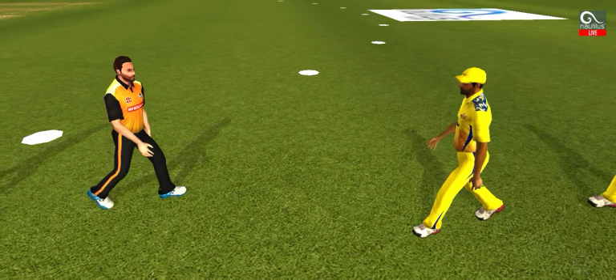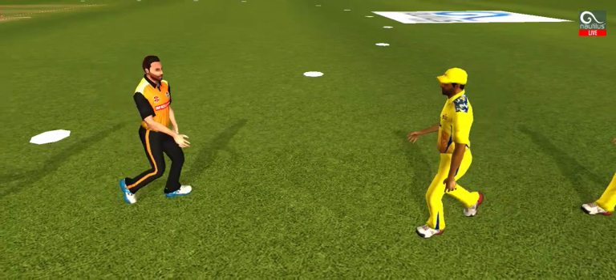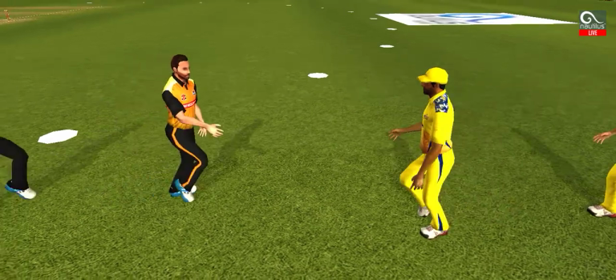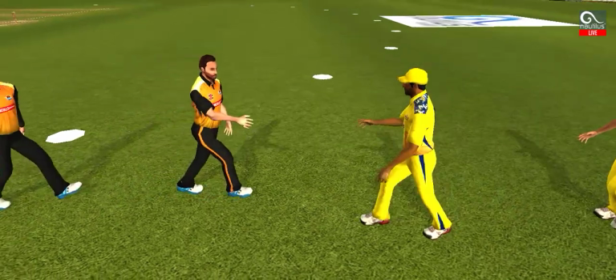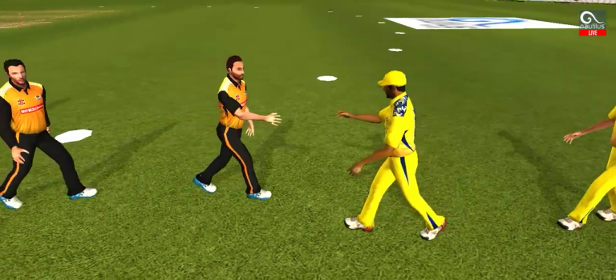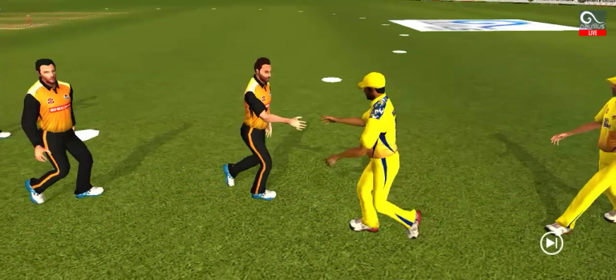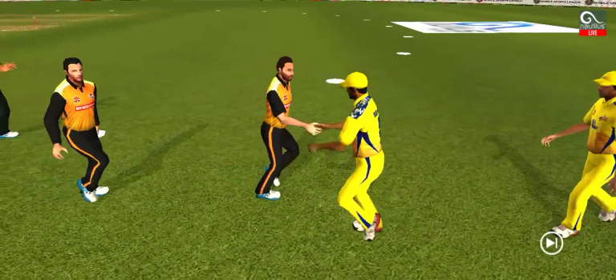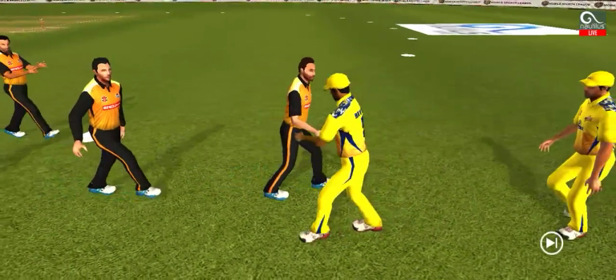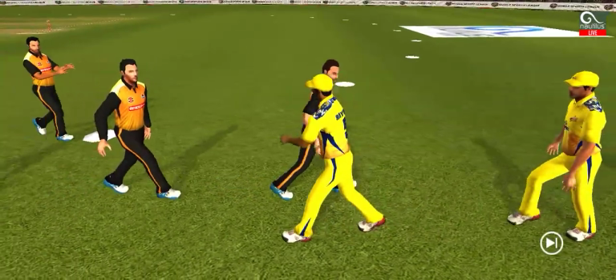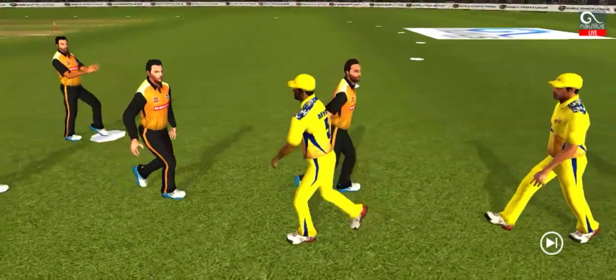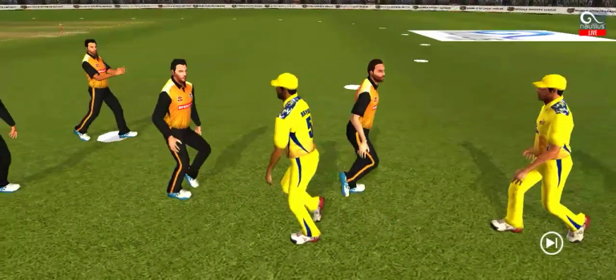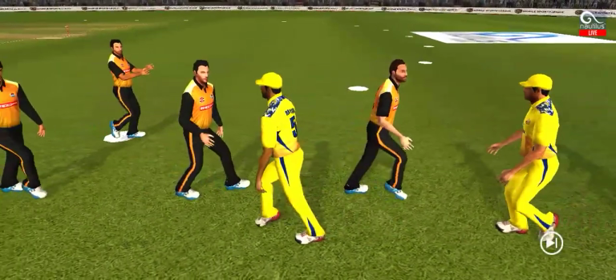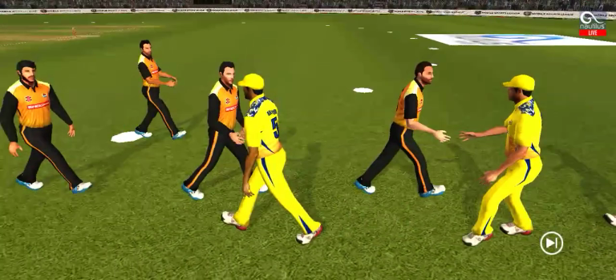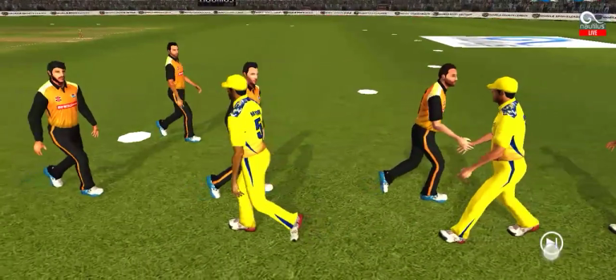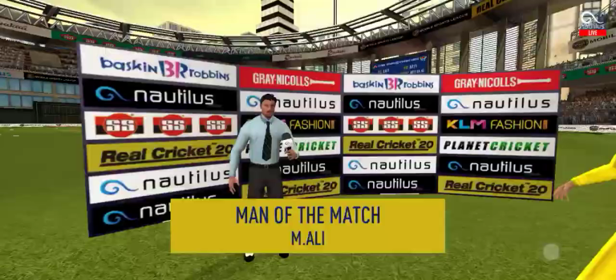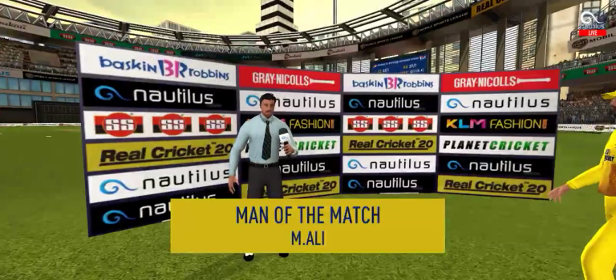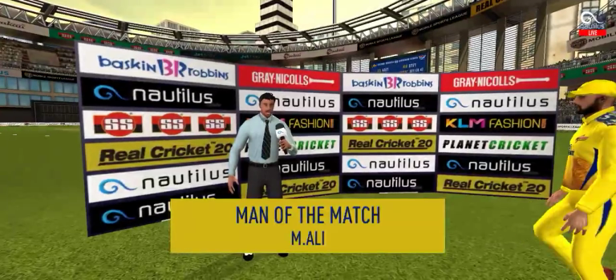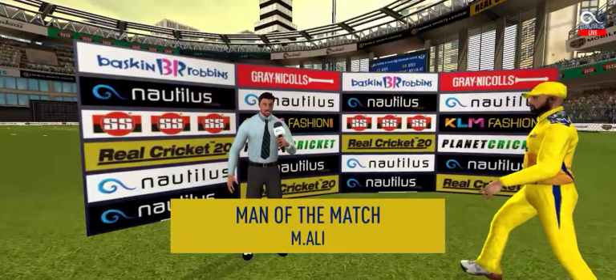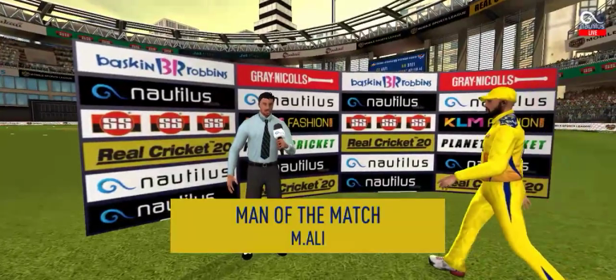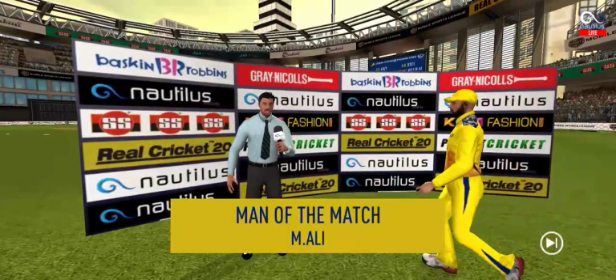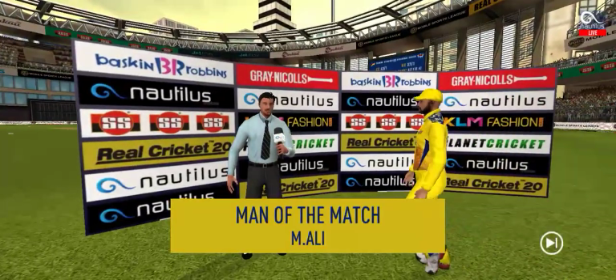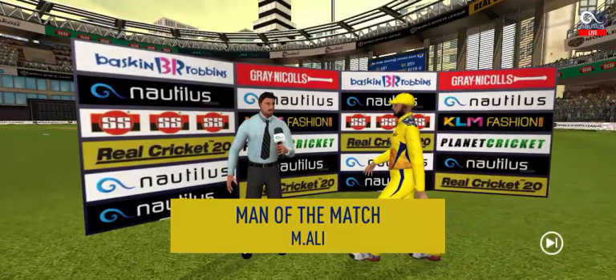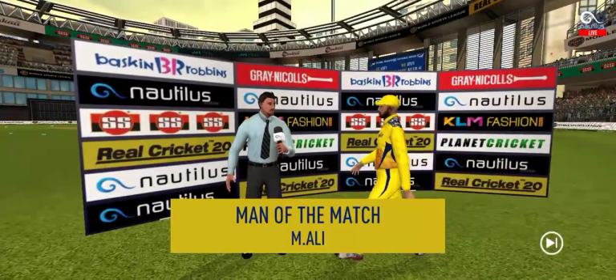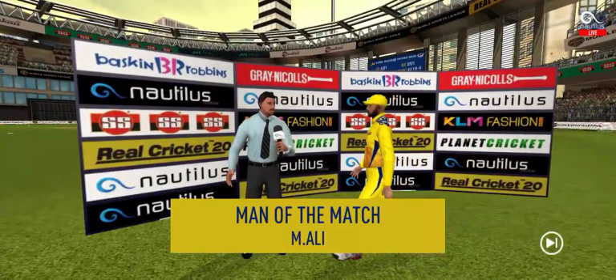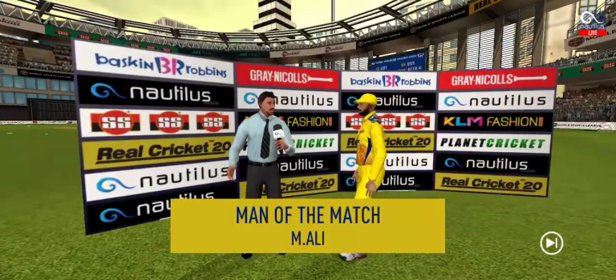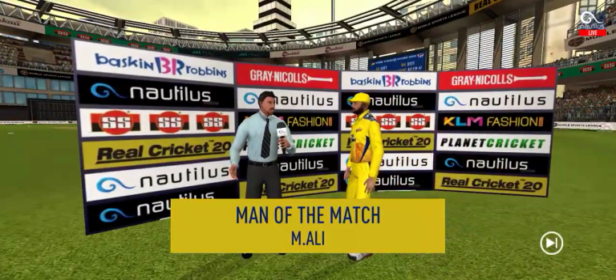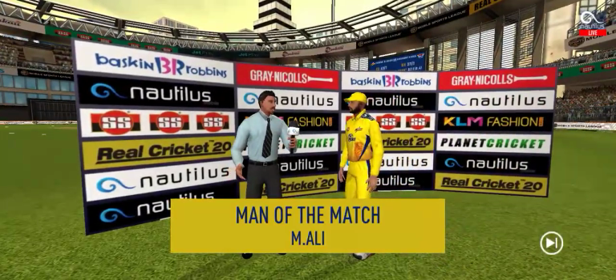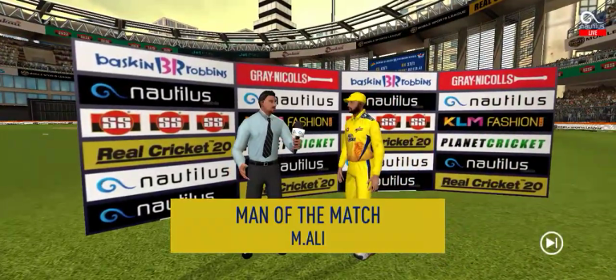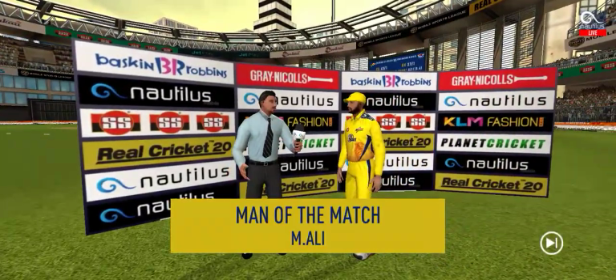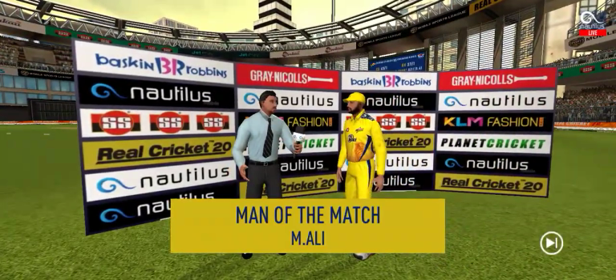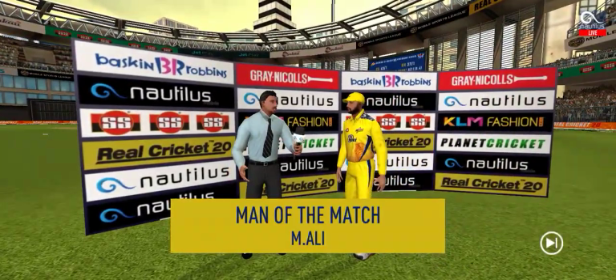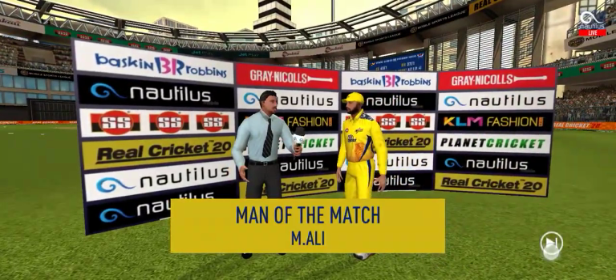The players shake each other's hands as they walk off the ground. Let's congratulate our man of the match and catch him for a few words.